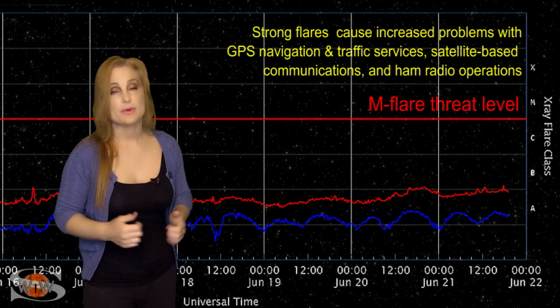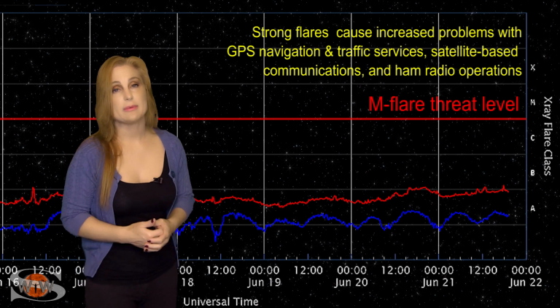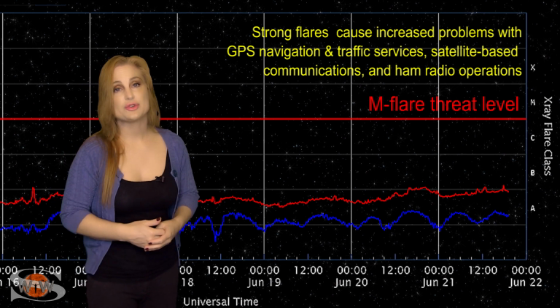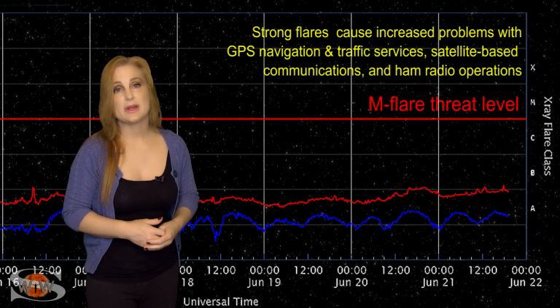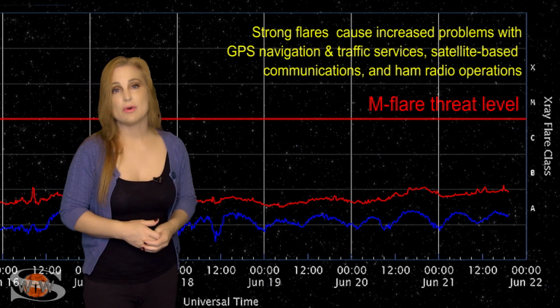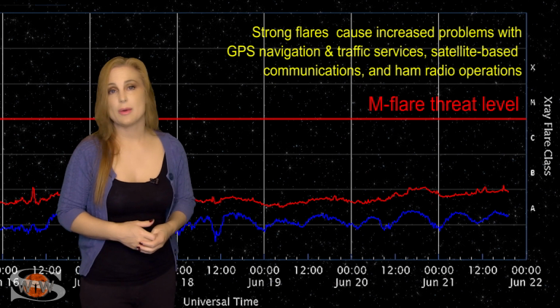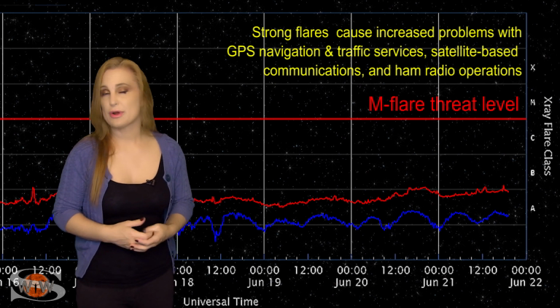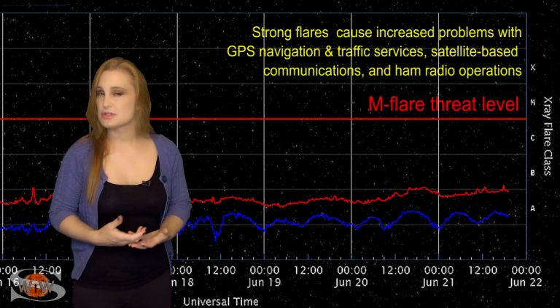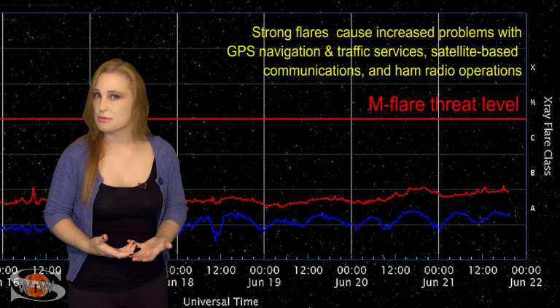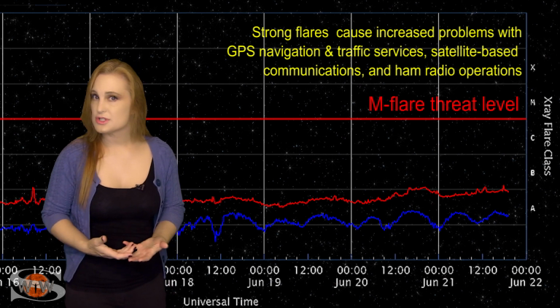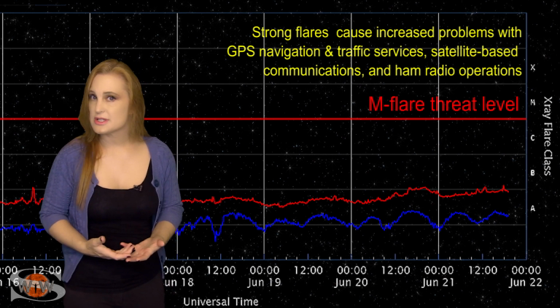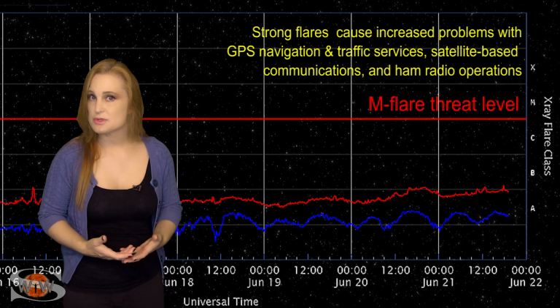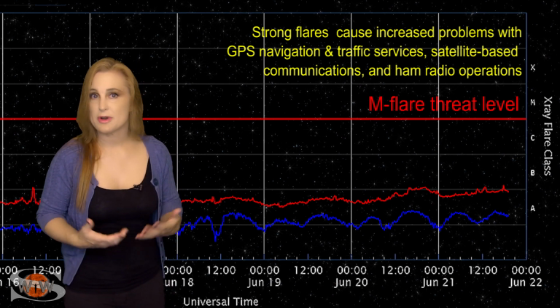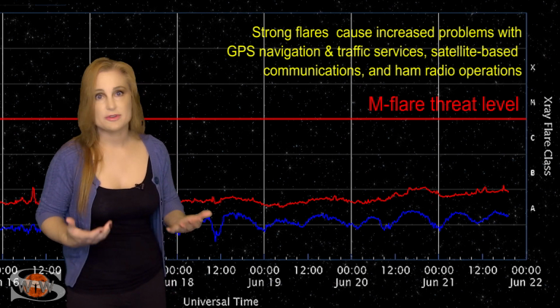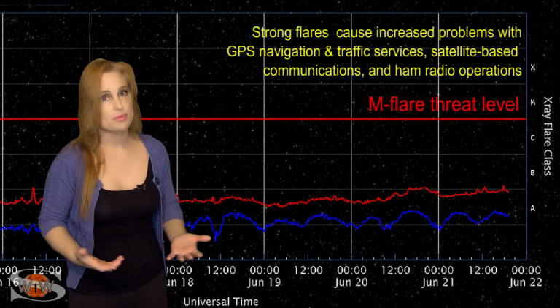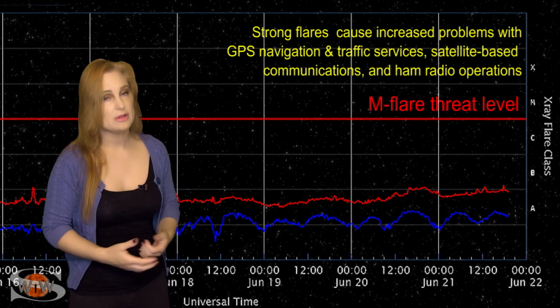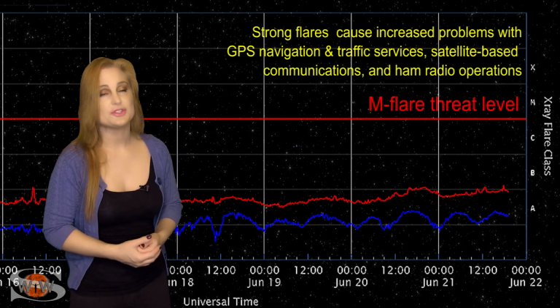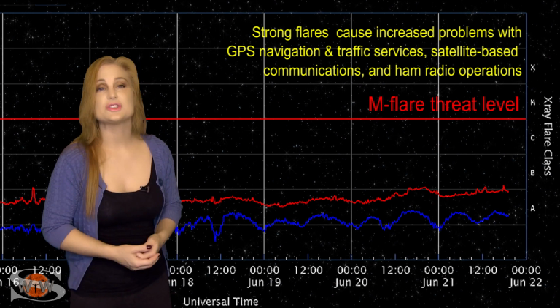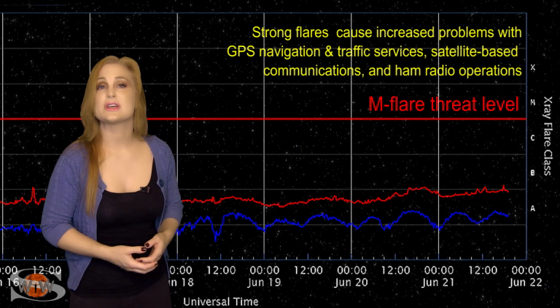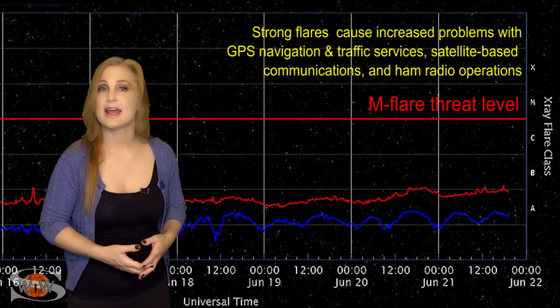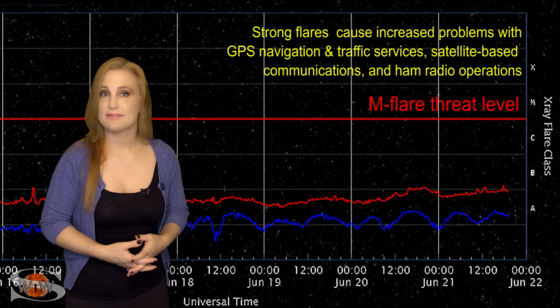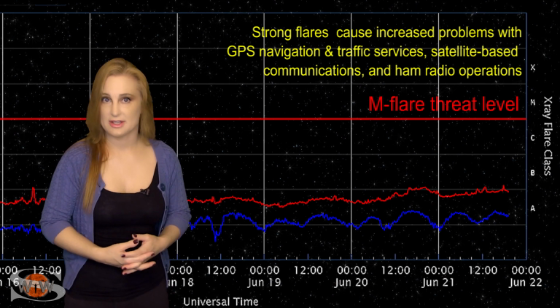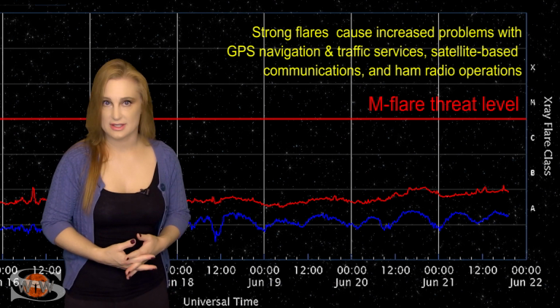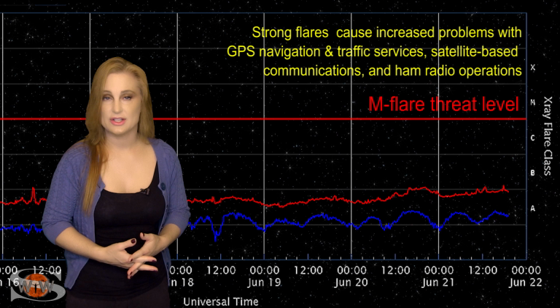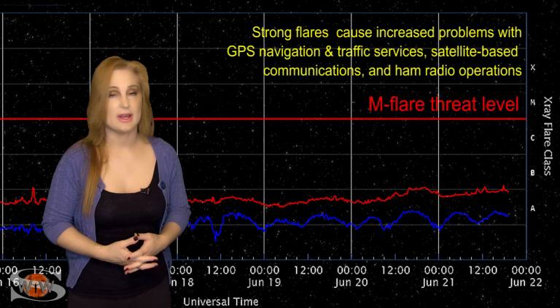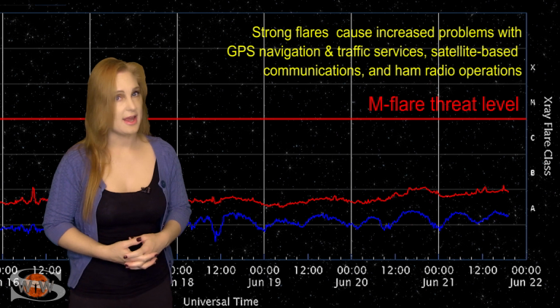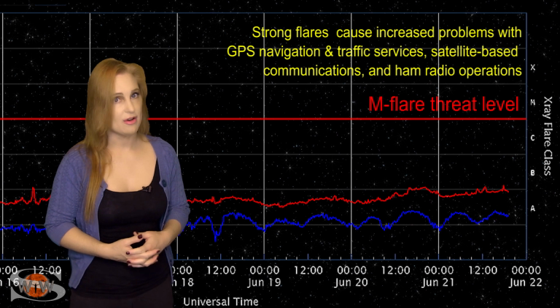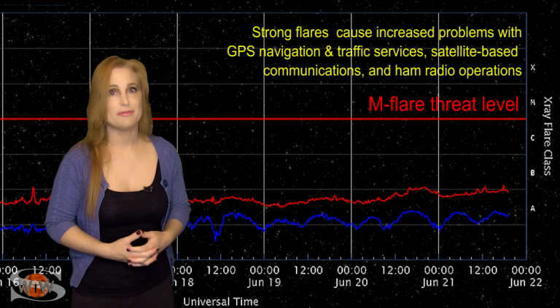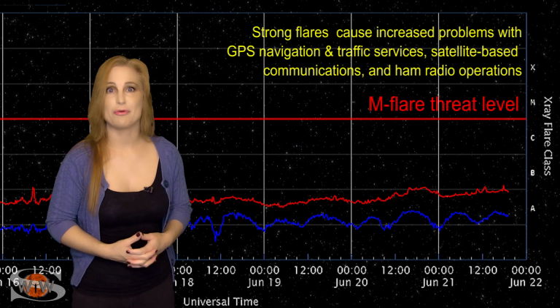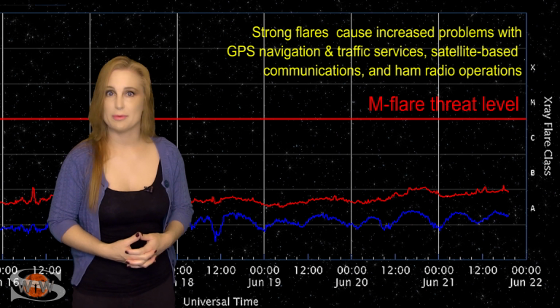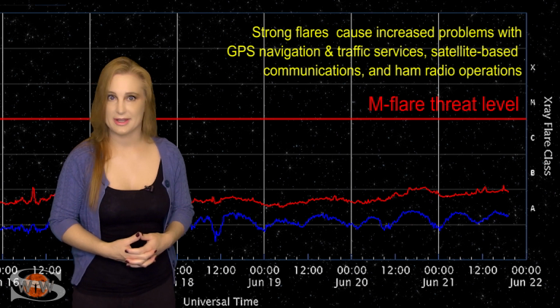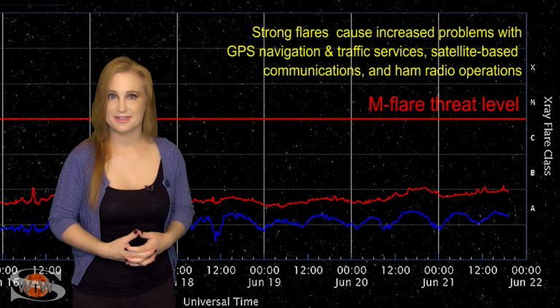So amateur radio operators and emergency responders, you're just going to have to continue to hang on for a bit.